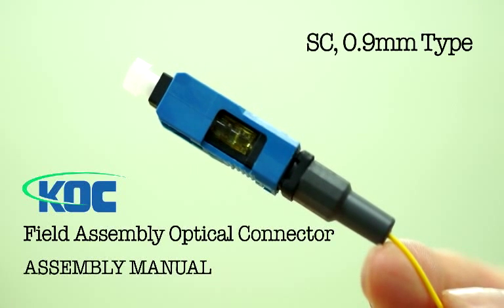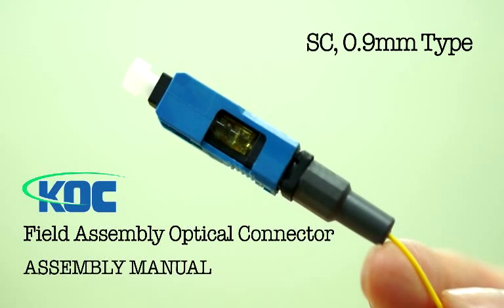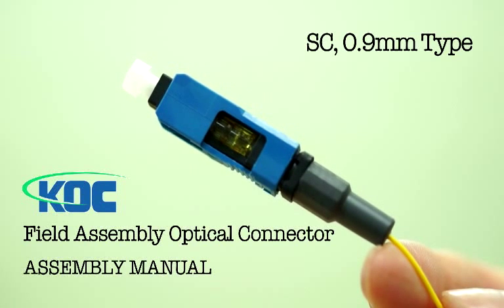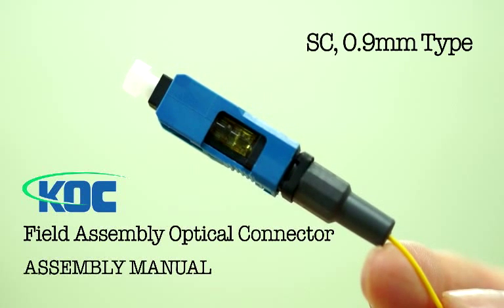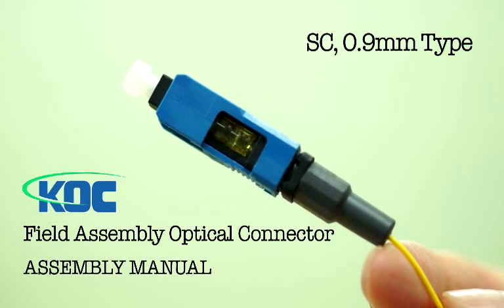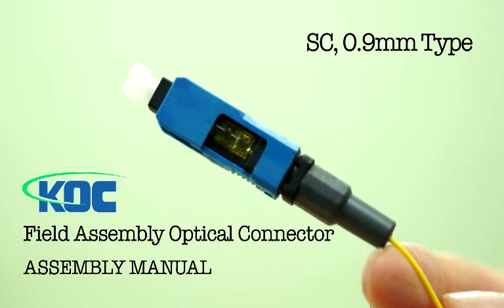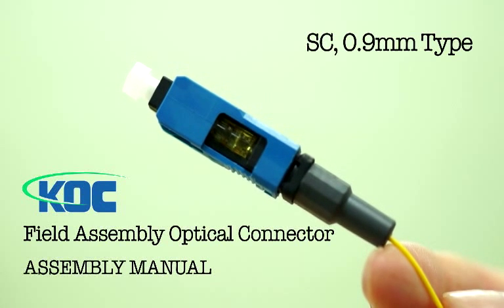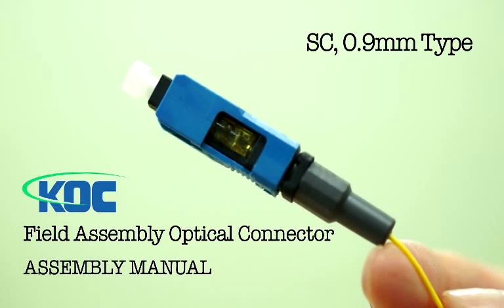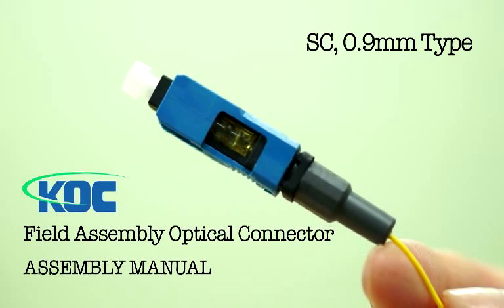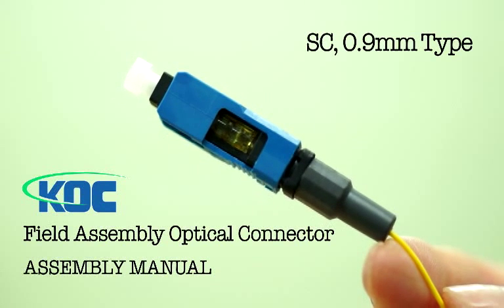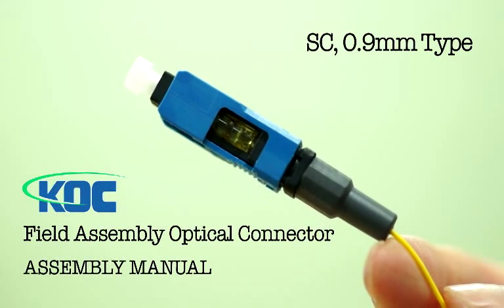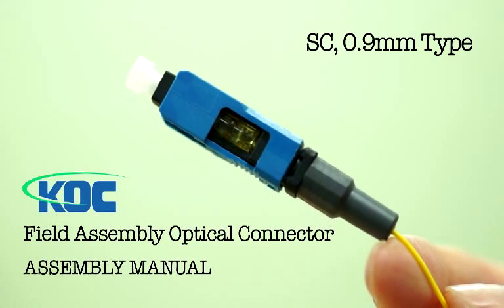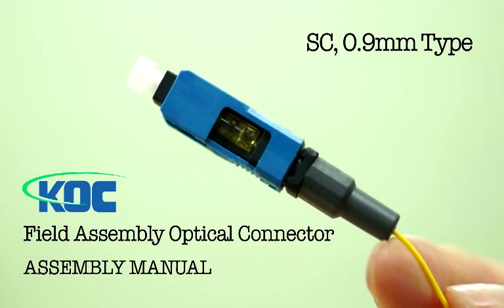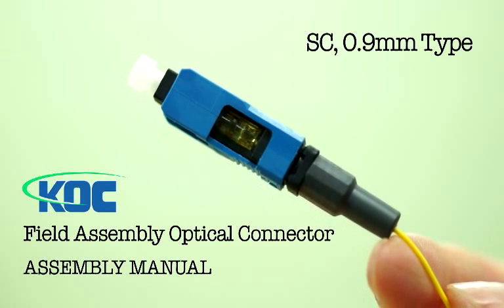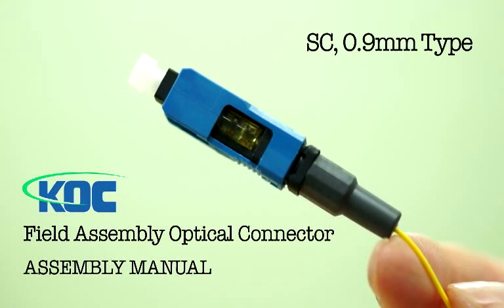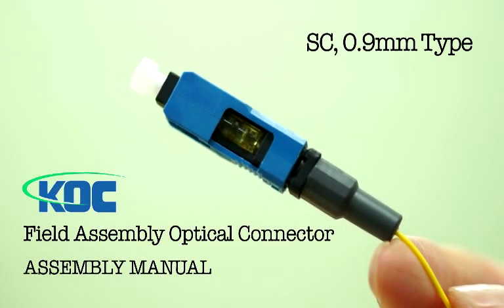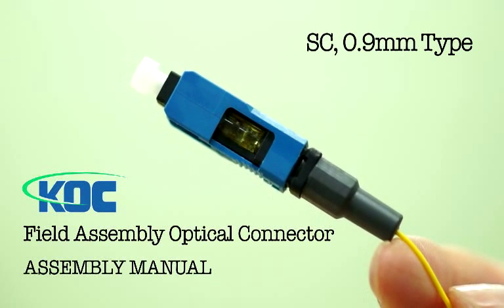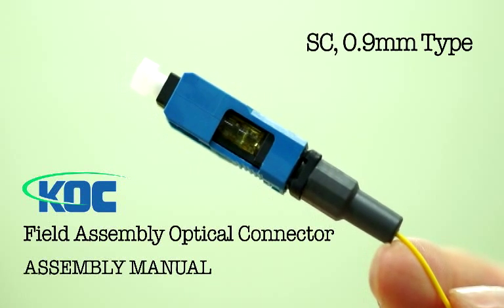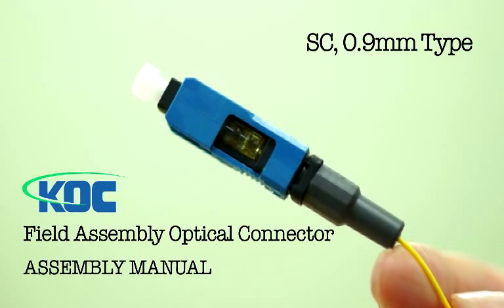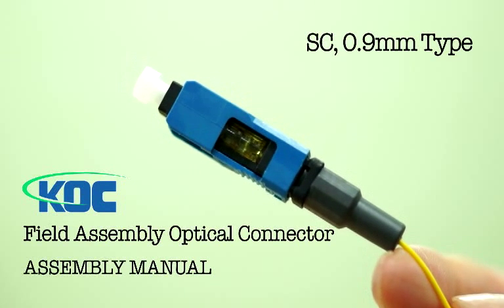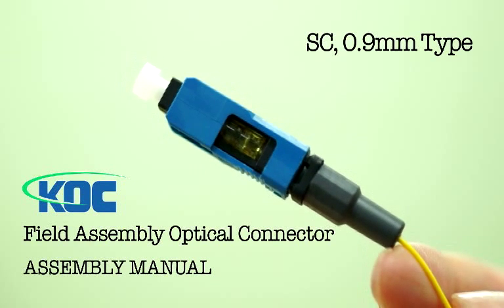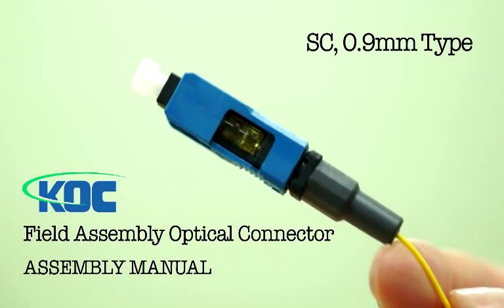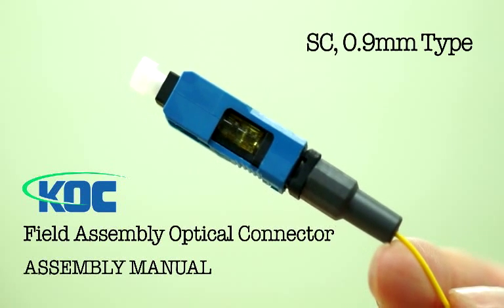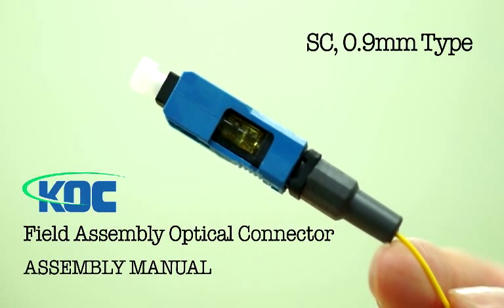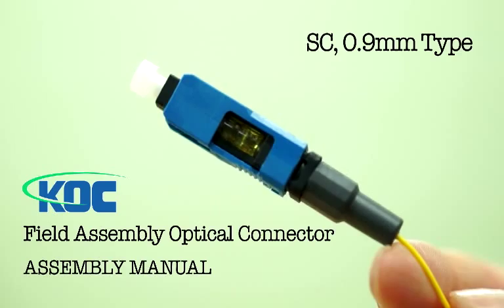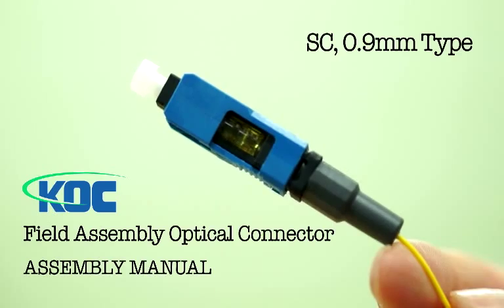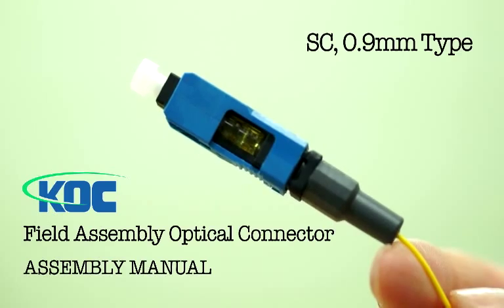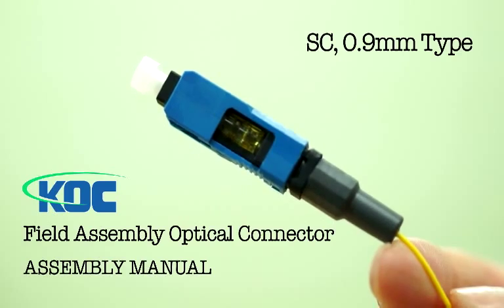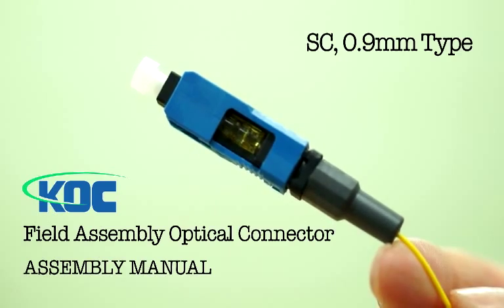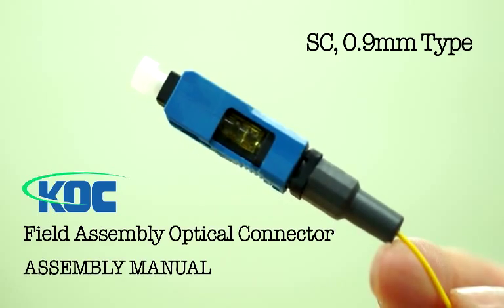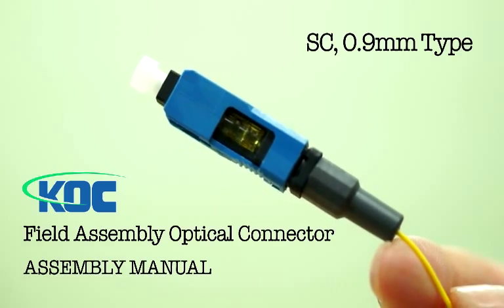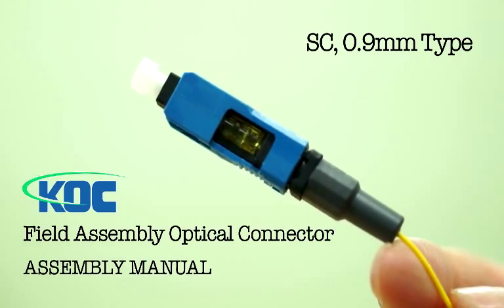Field assembly optical connector for SC 0.9mm type by Korea Optron Corporation.